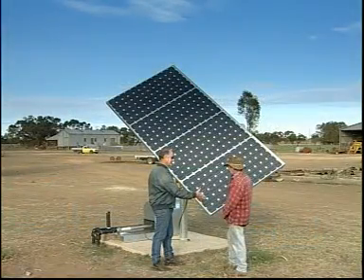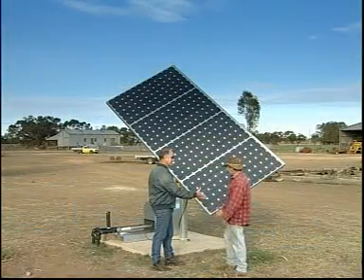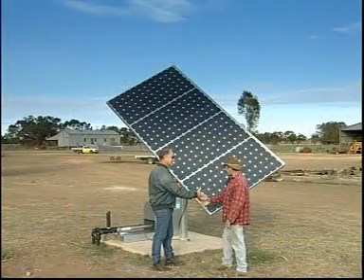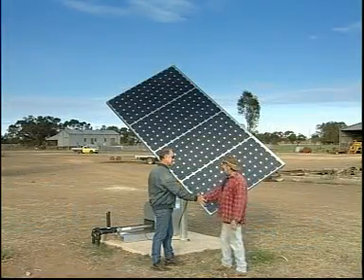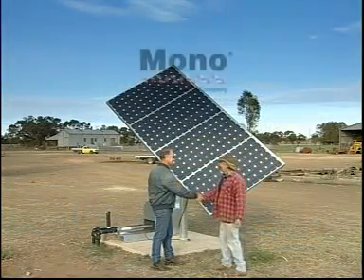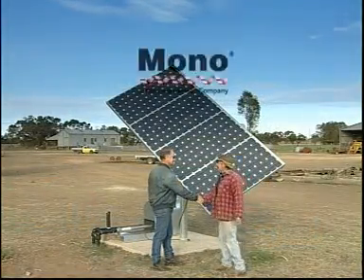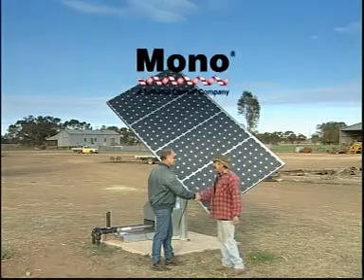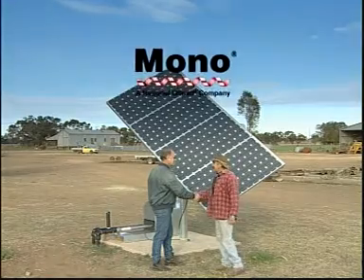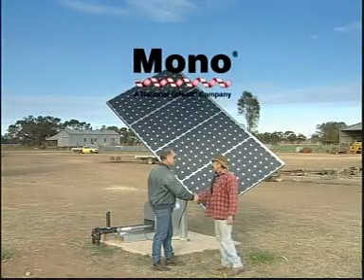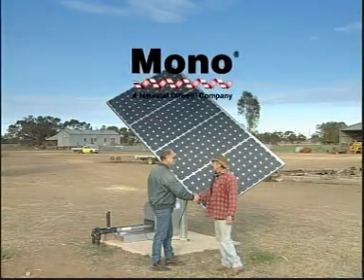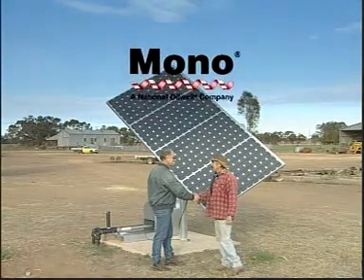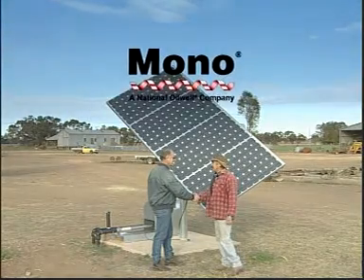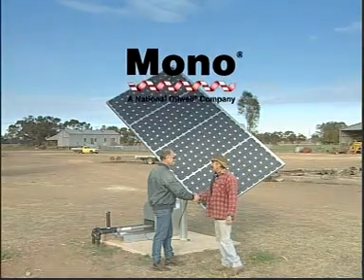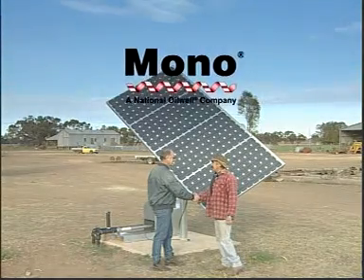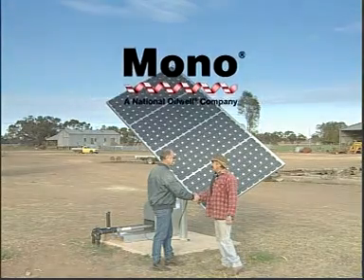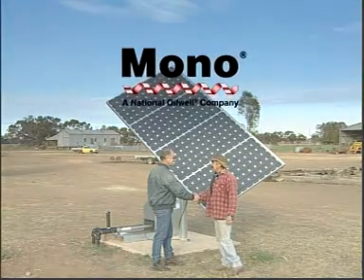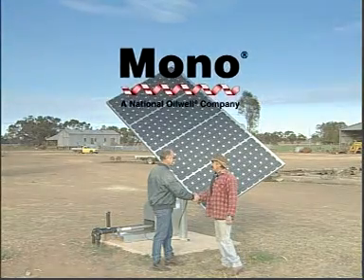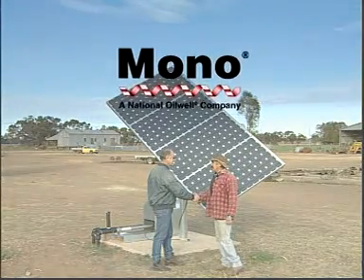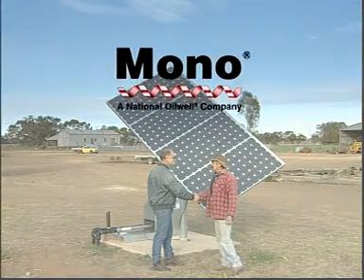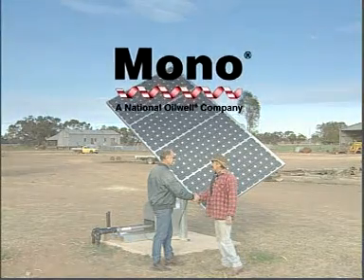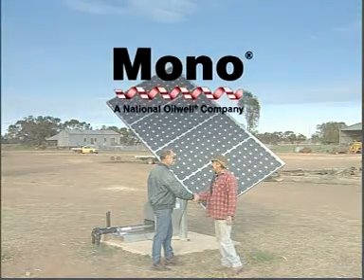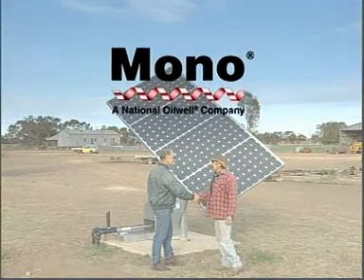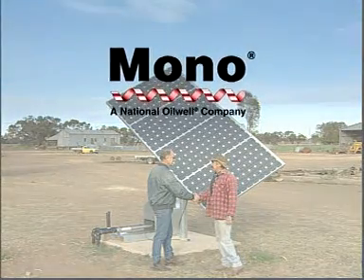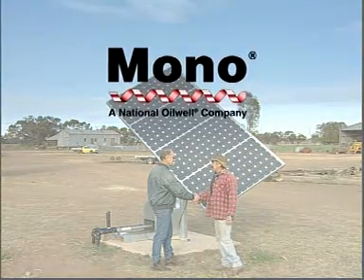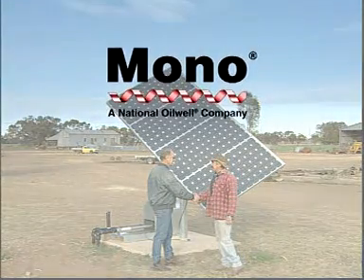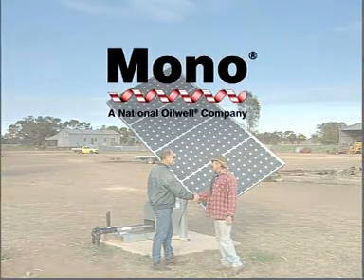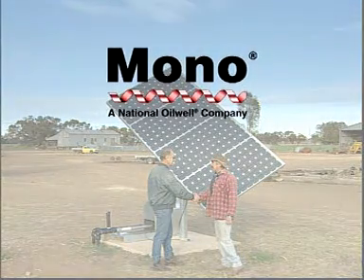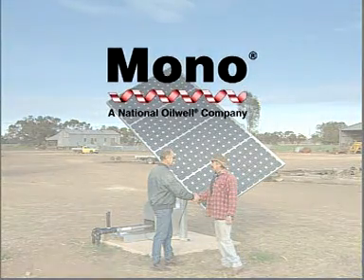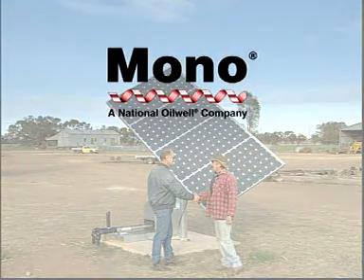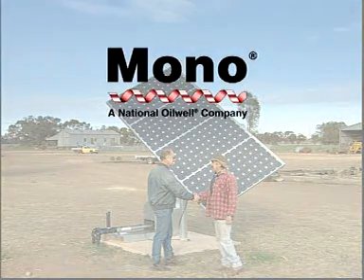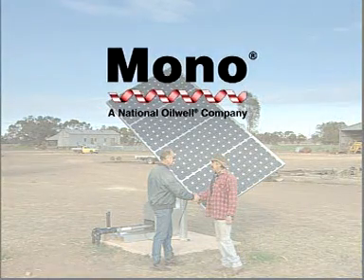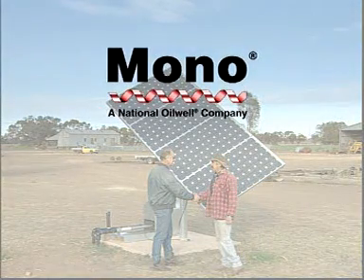Contact your experienced dealer now. Mono Pumps — the name you know.